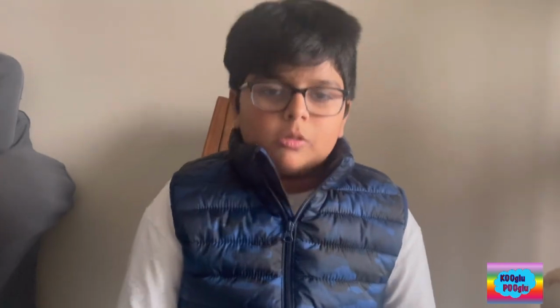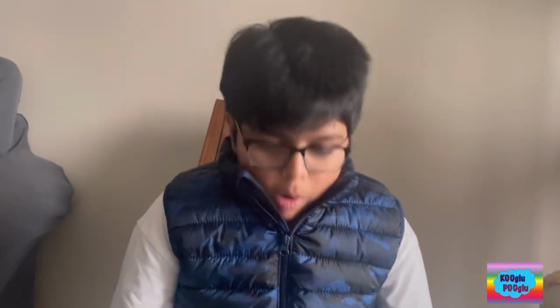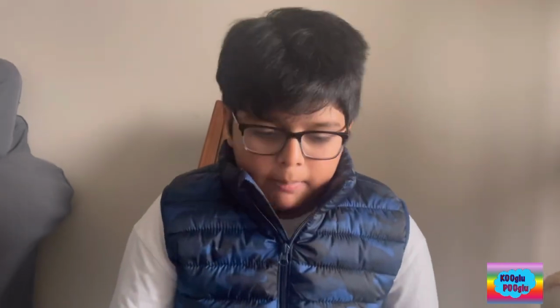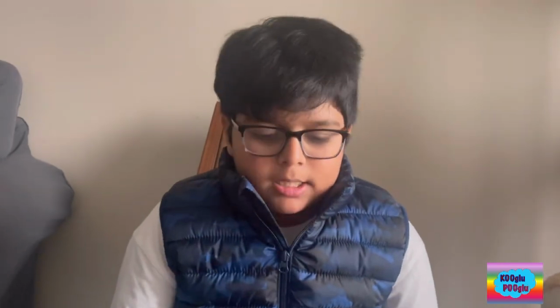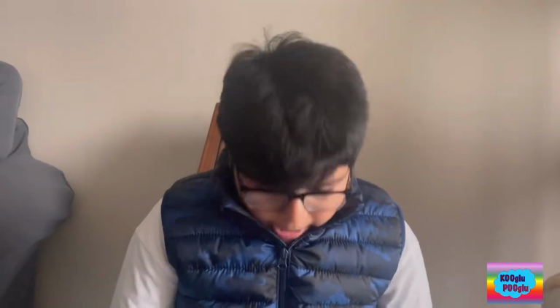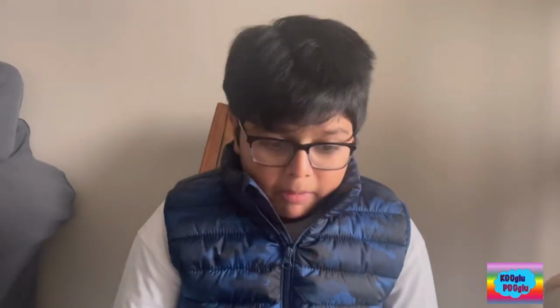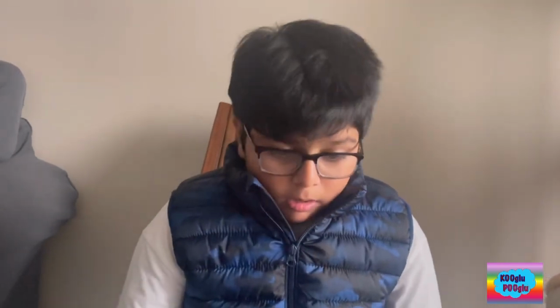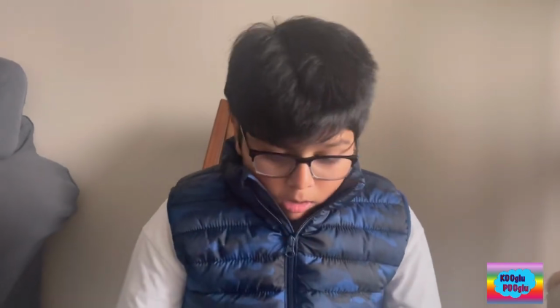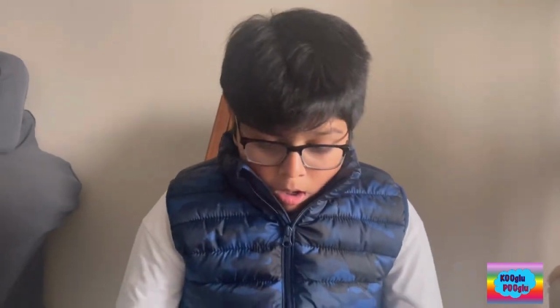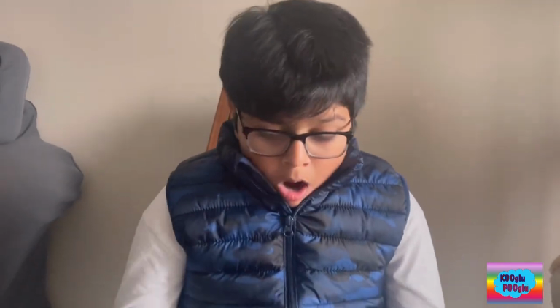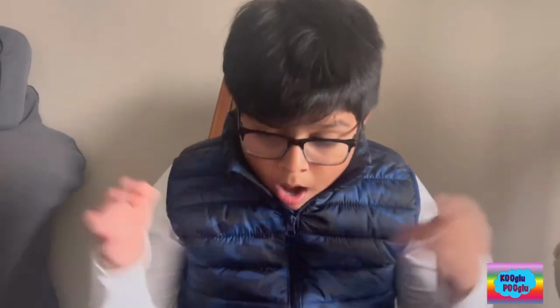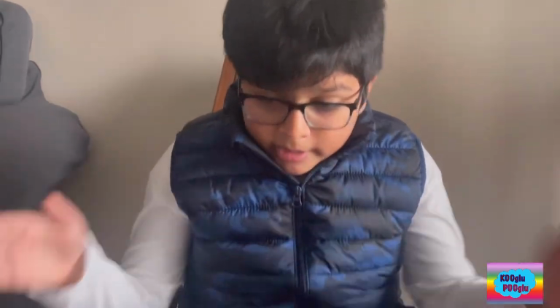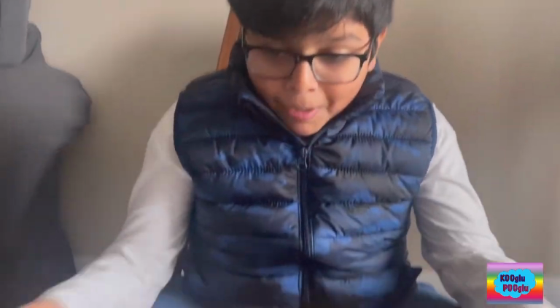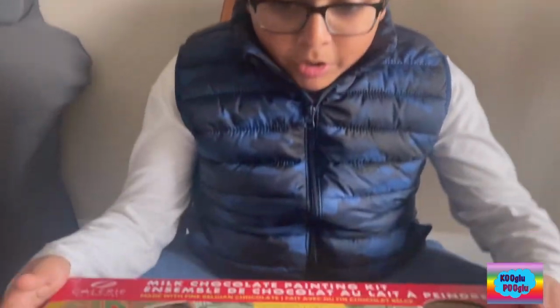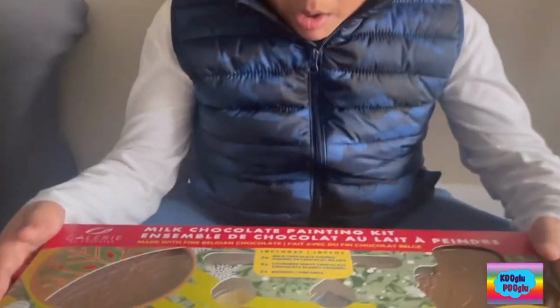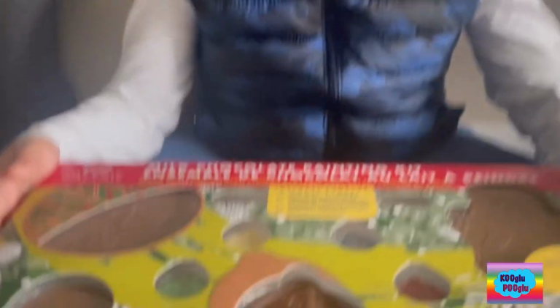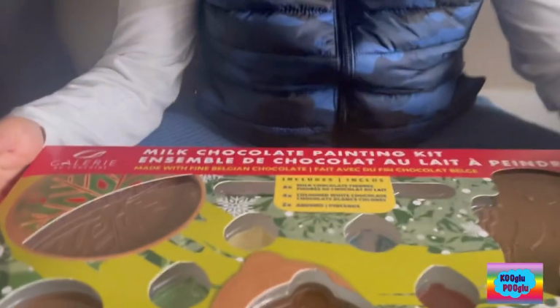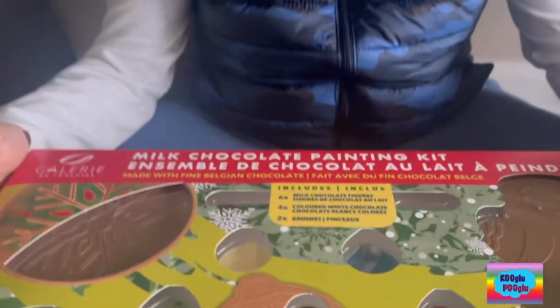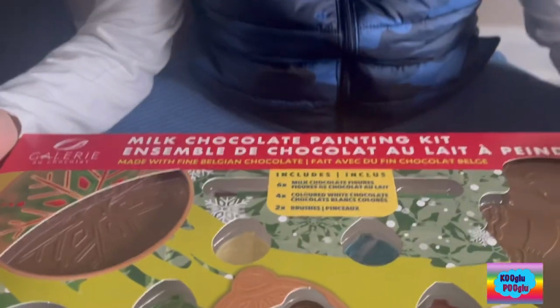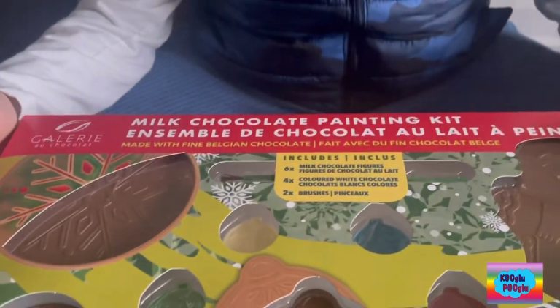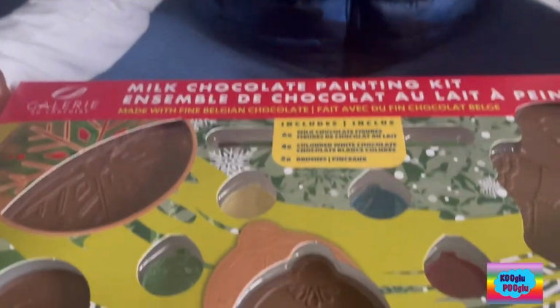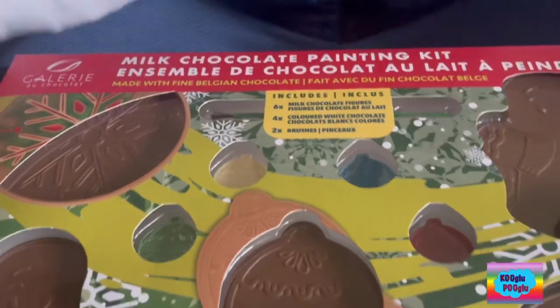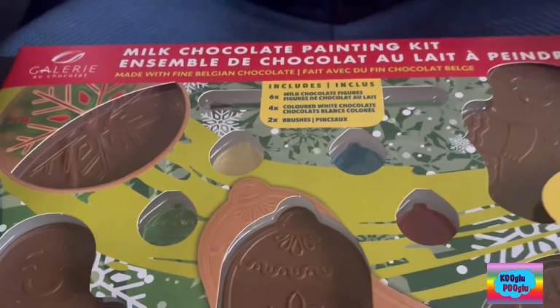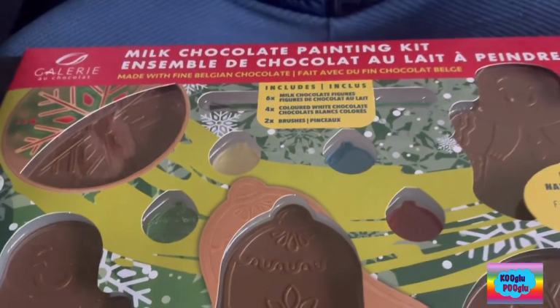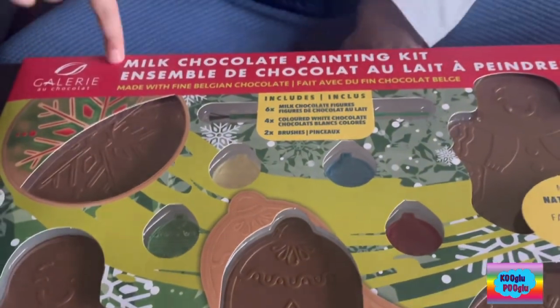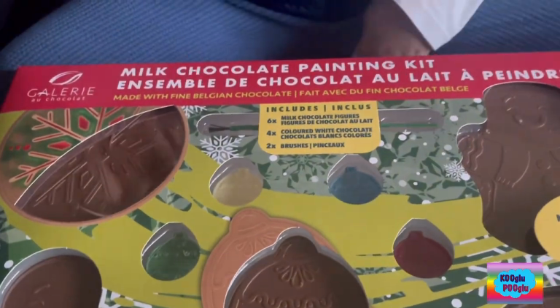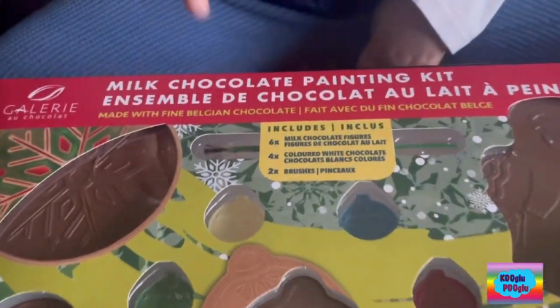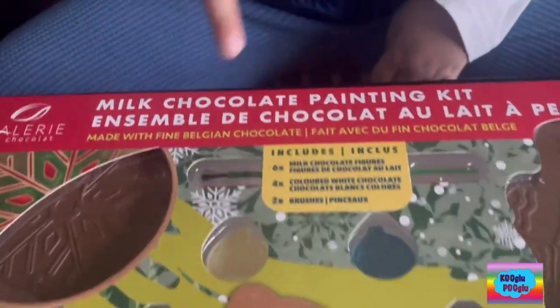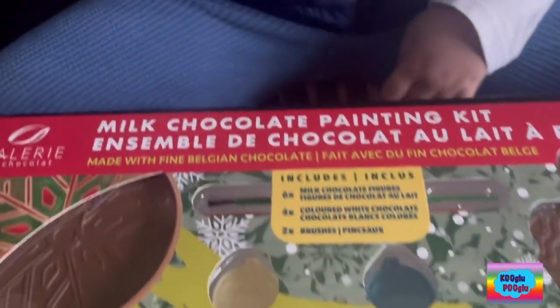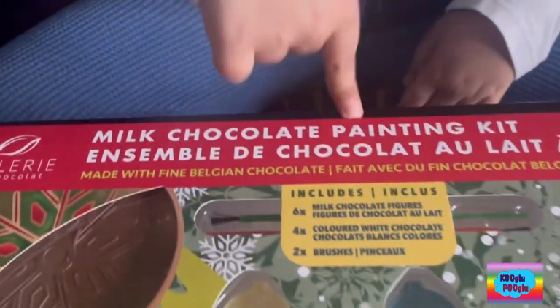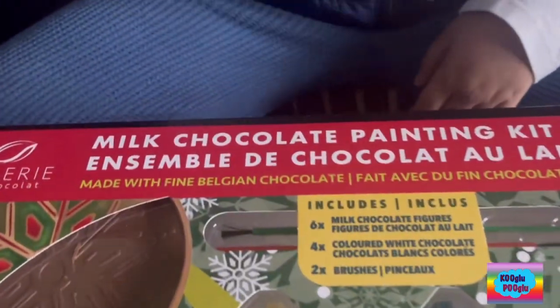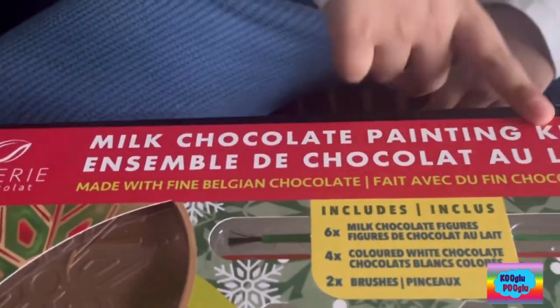Why am I sleeping? And especially, what is this? It's a milk chocolate painting kit.